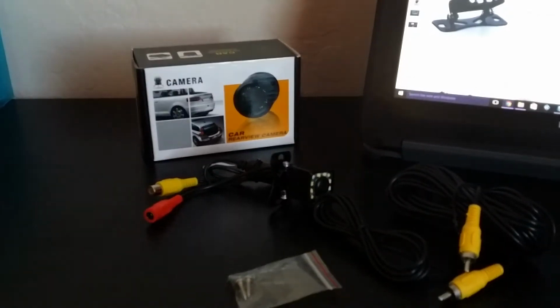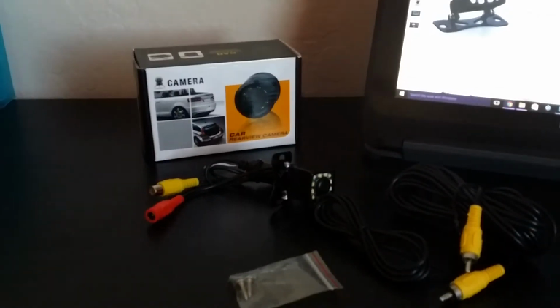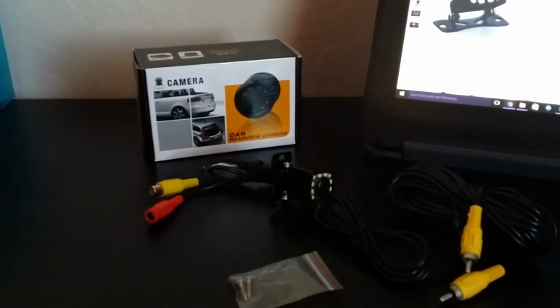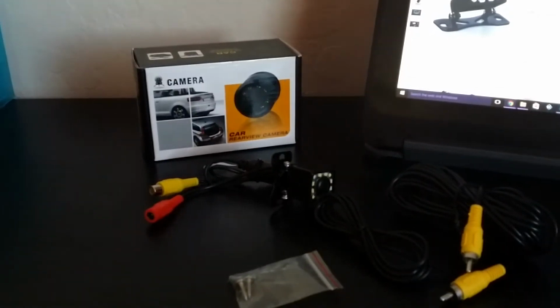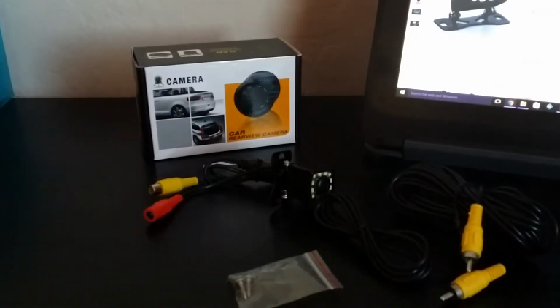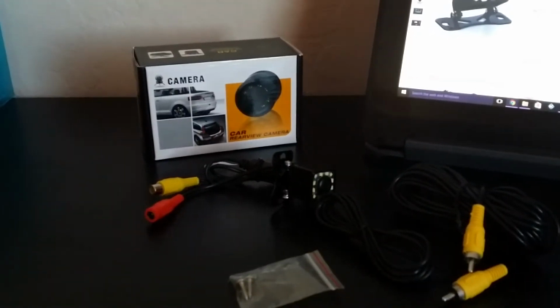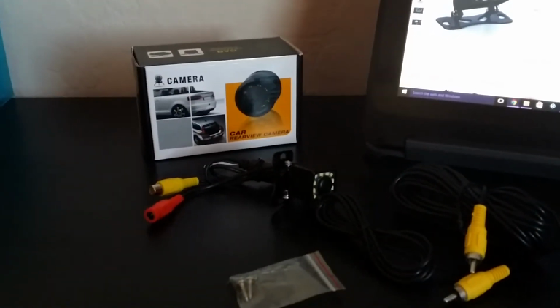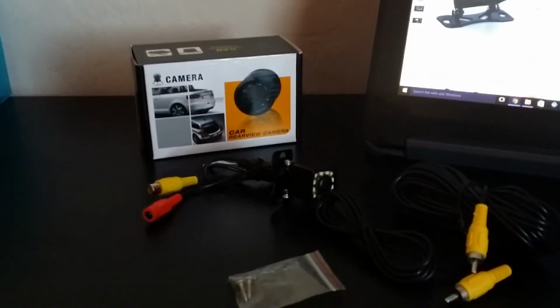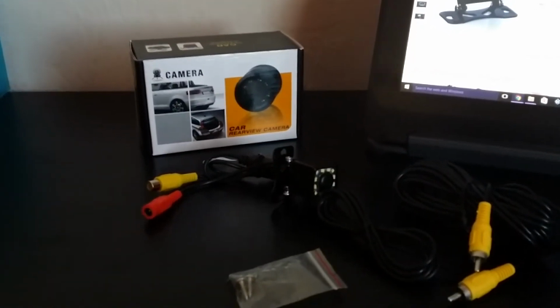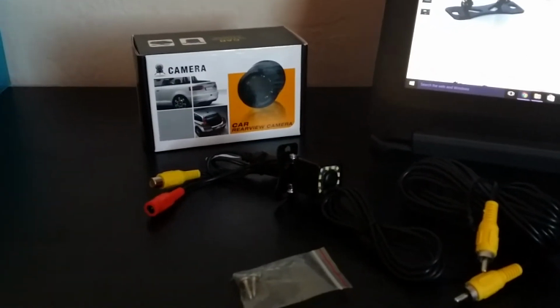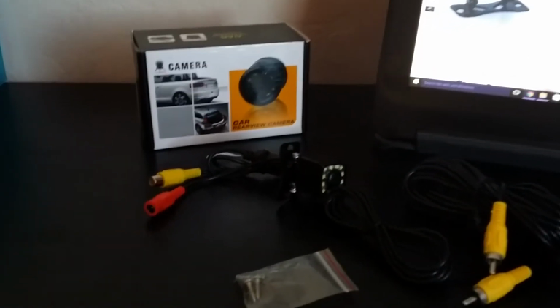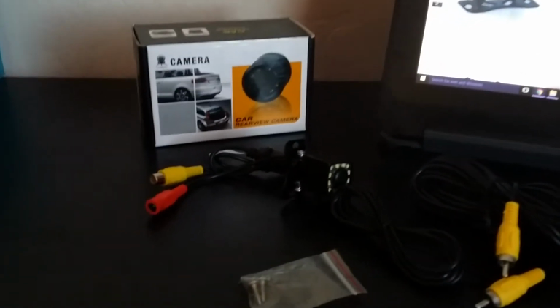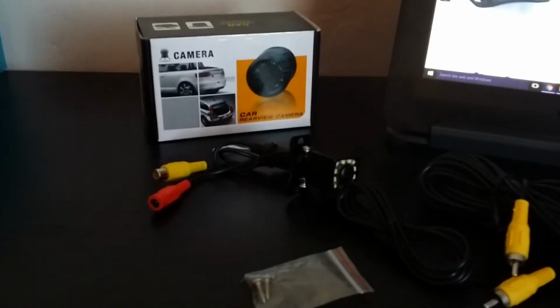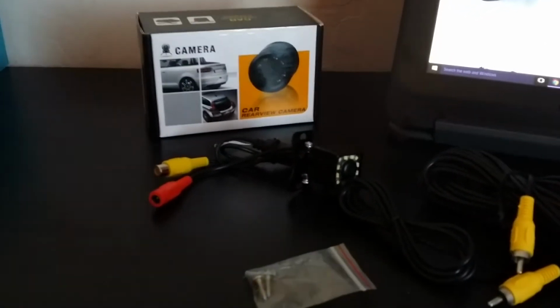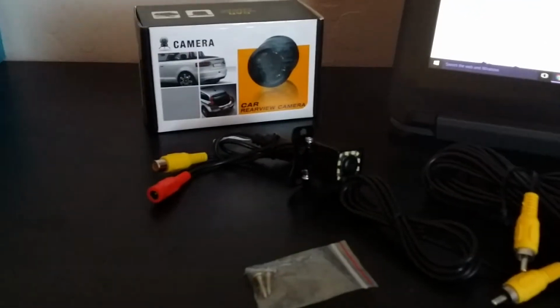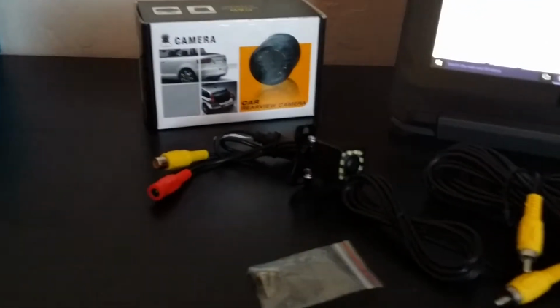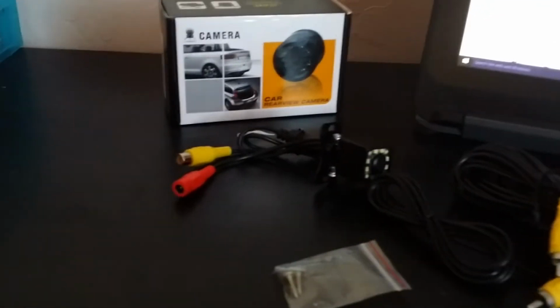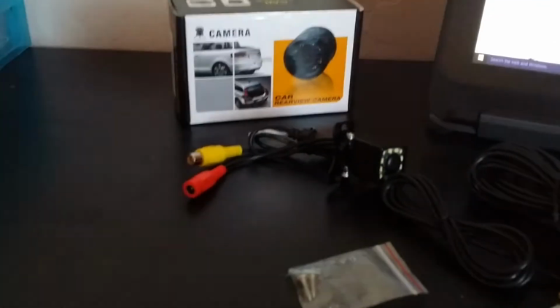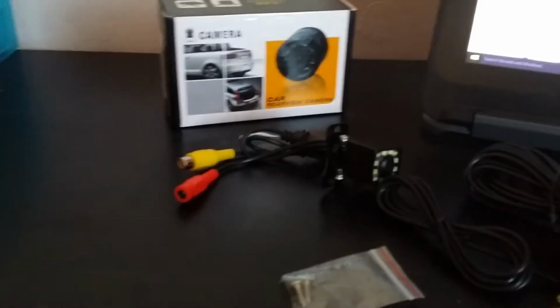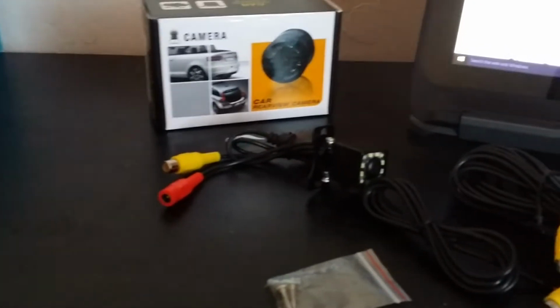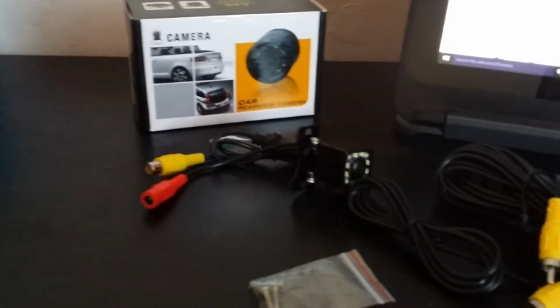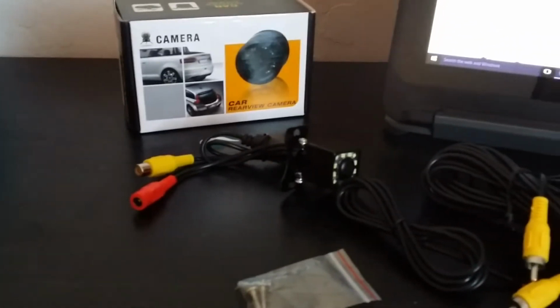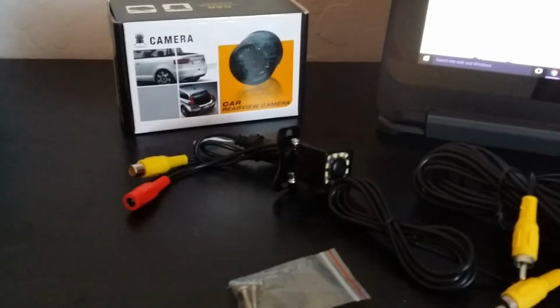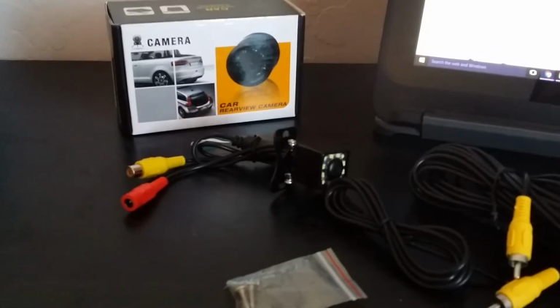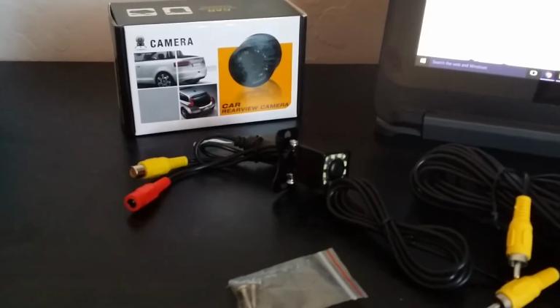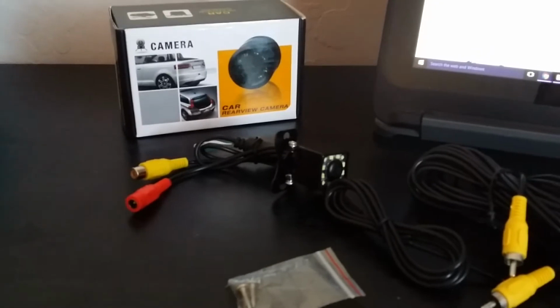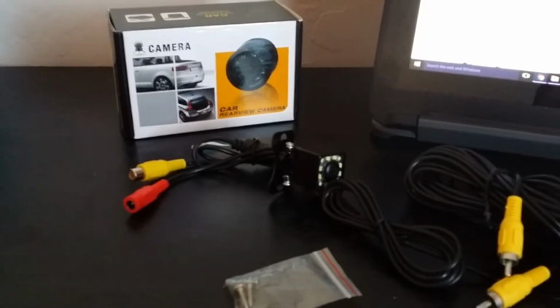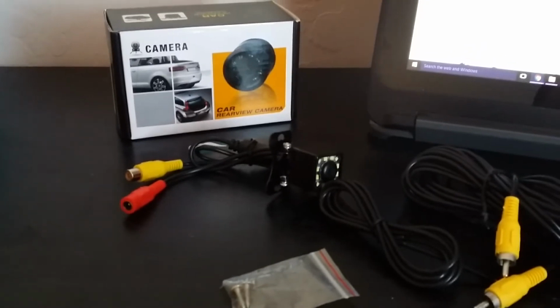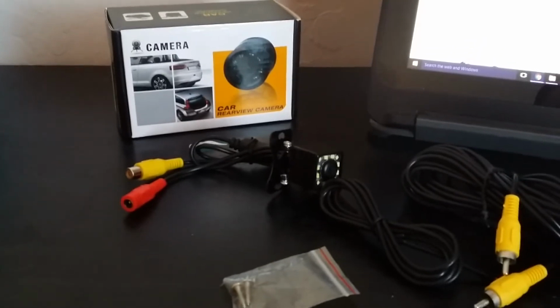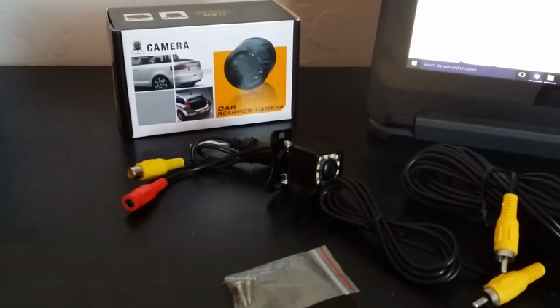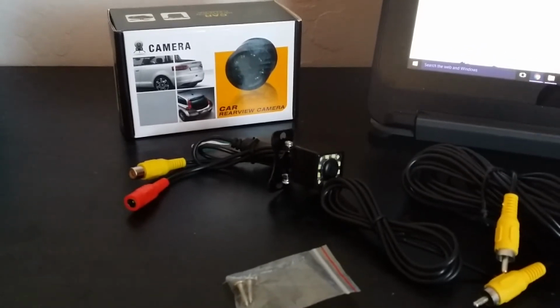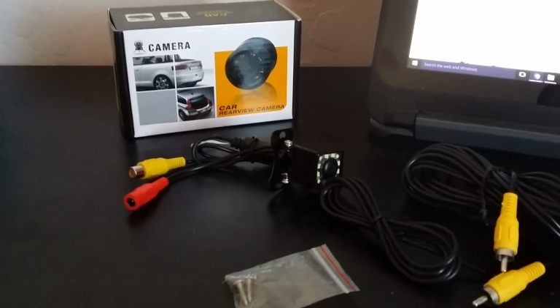Hi everyone, this is Jessica from OMG Goodies. I want to tell you about the CCD waterproof car backup camera.